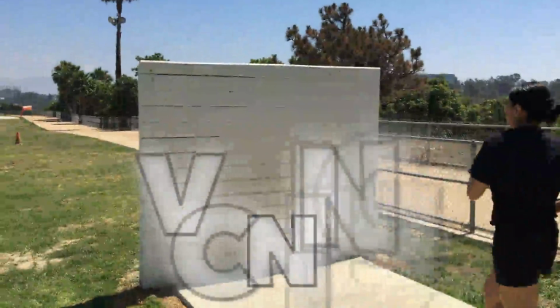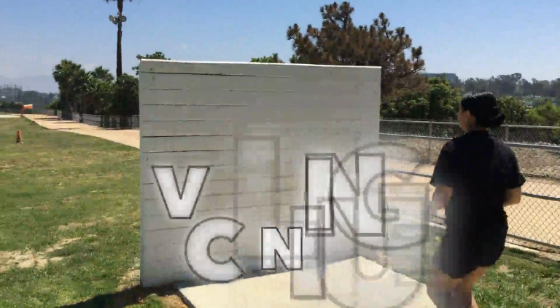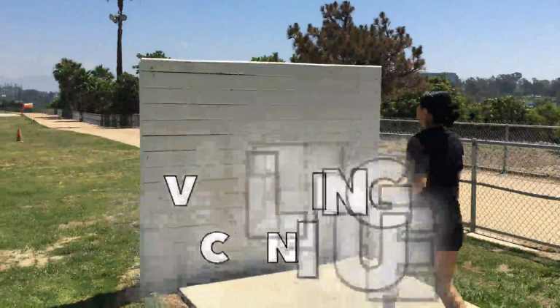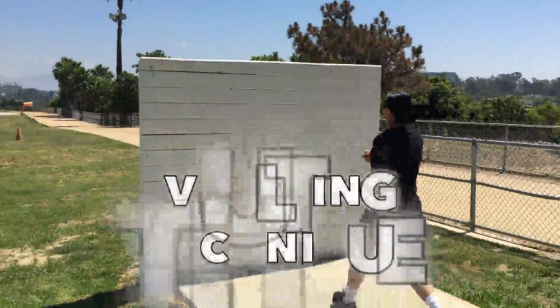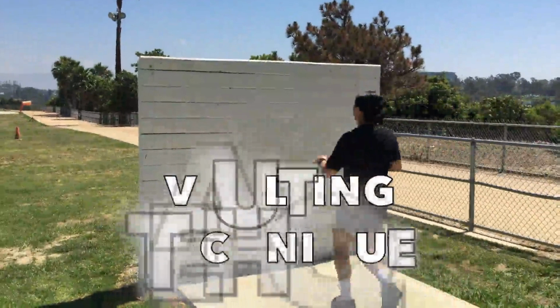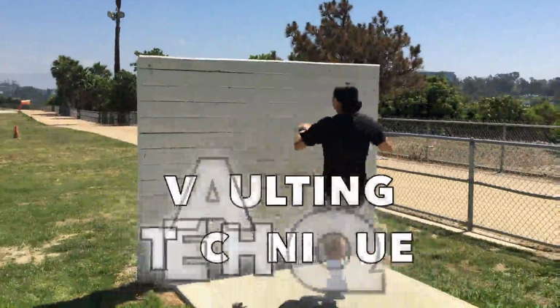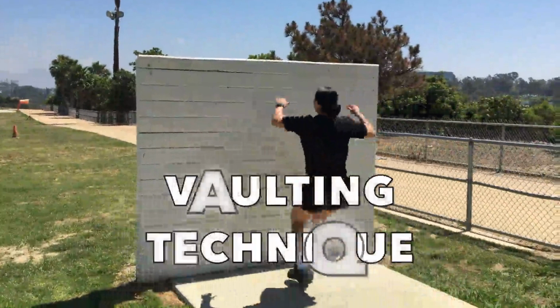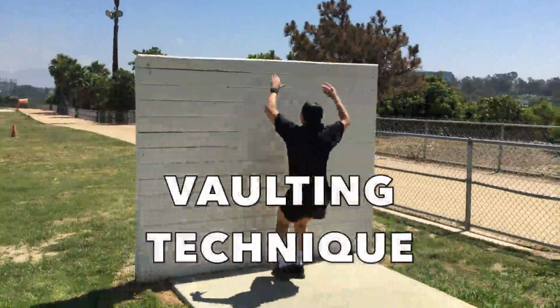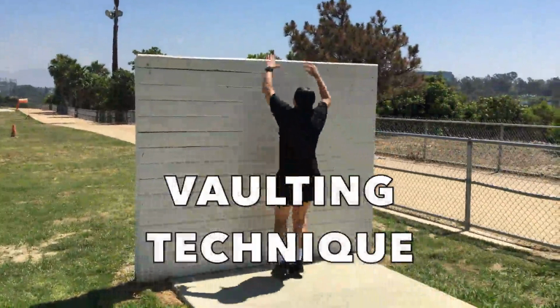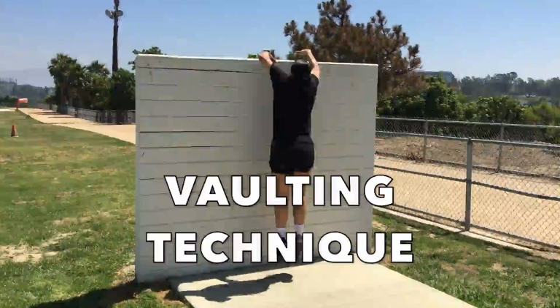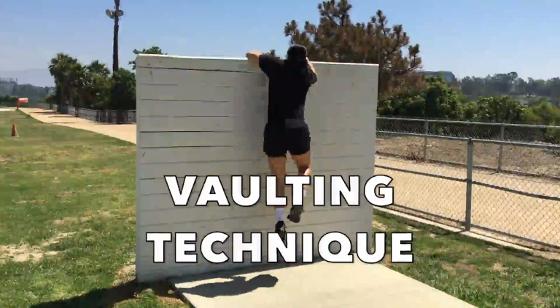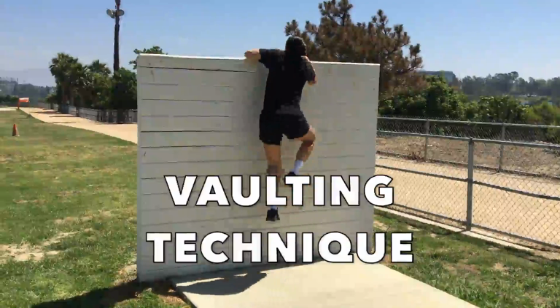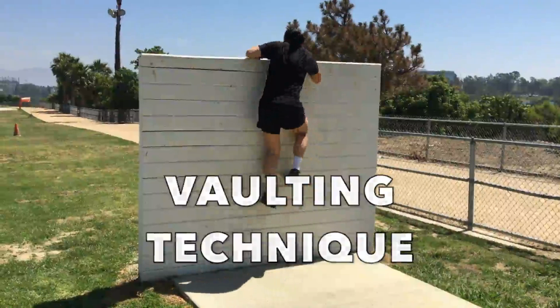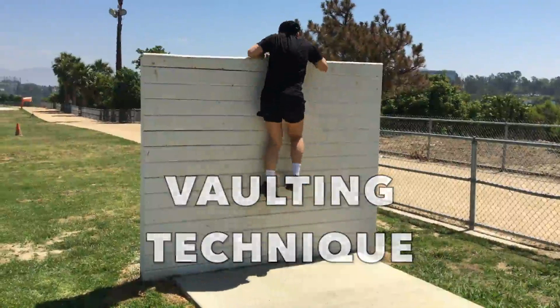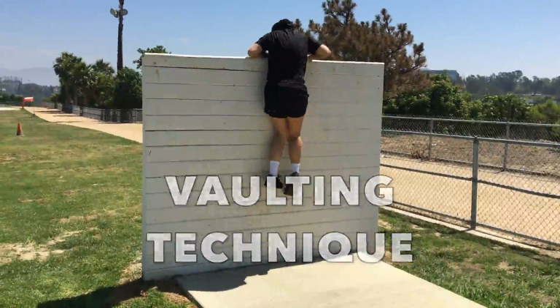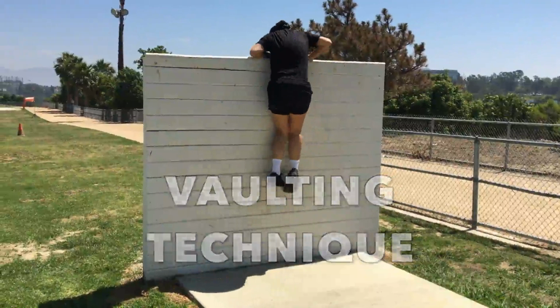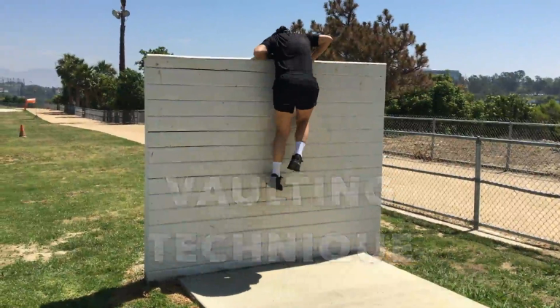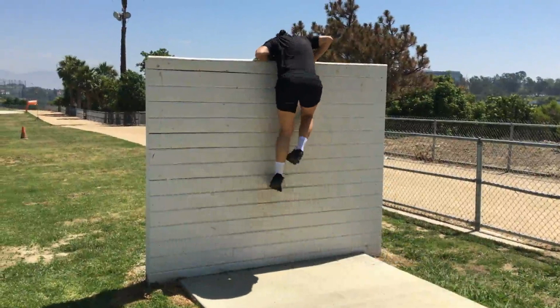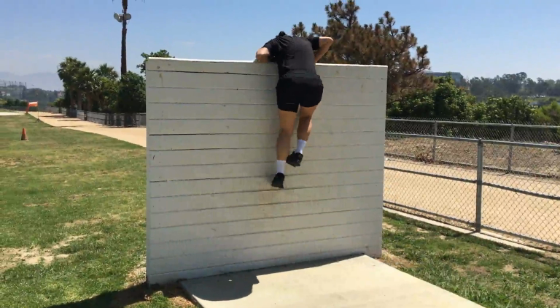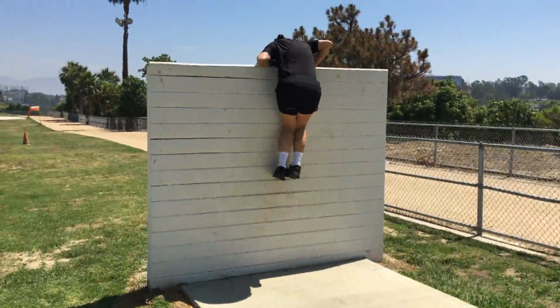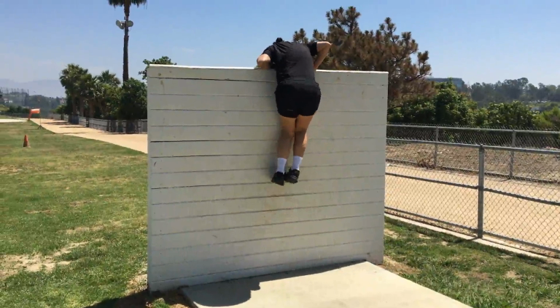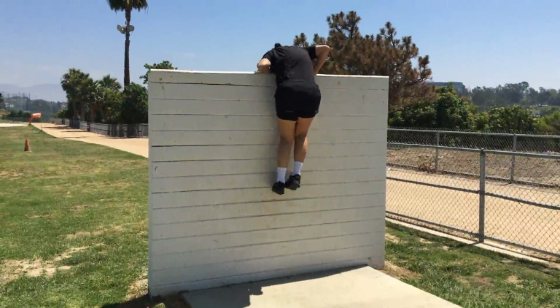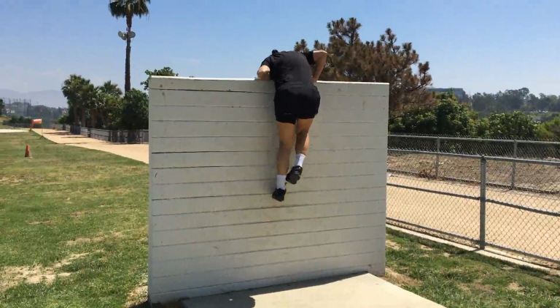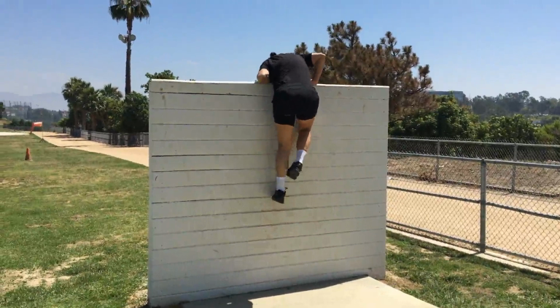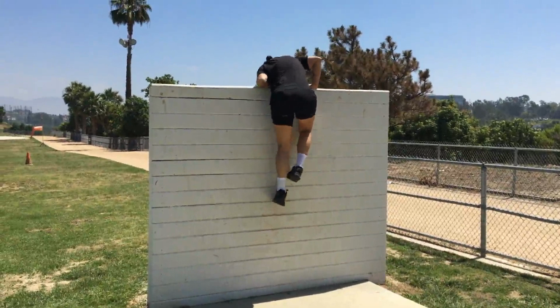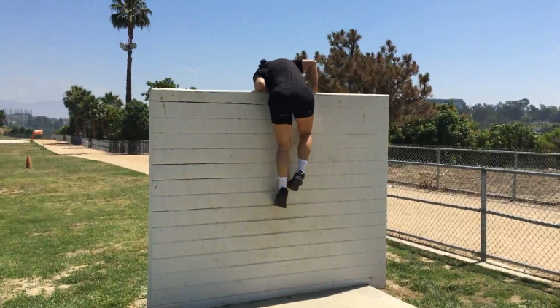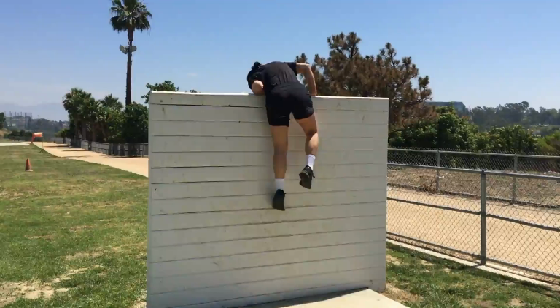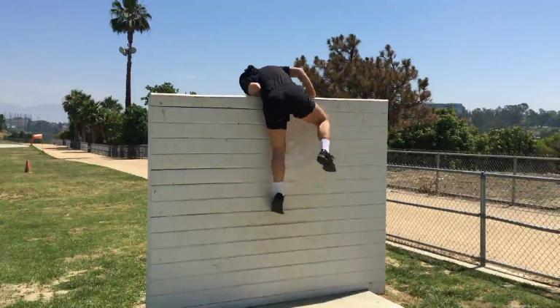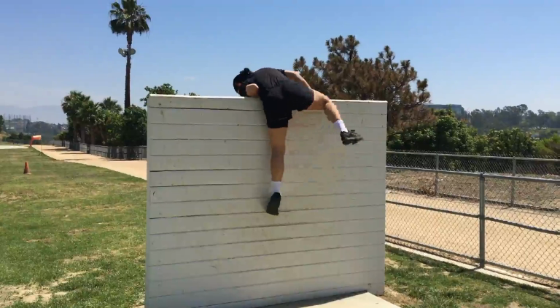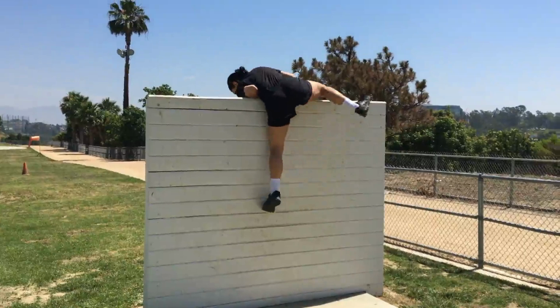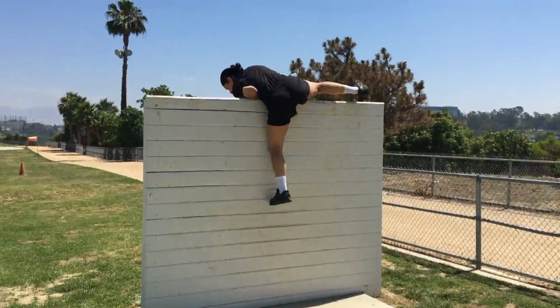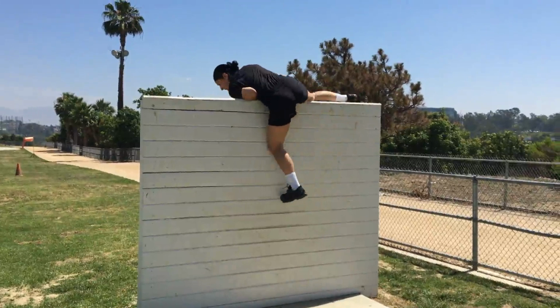Vaulting Technique. With the vaulting technique, face the wall and use your upper body strength to pull yourself over.